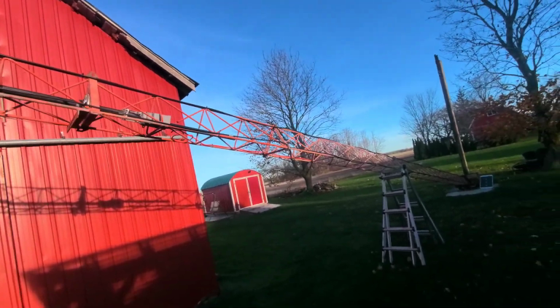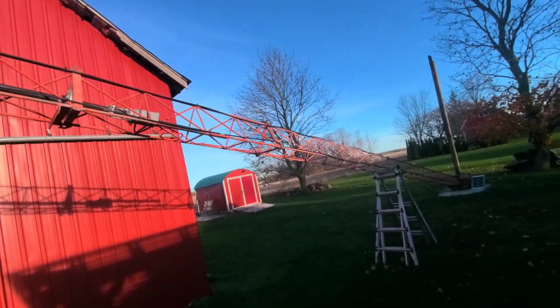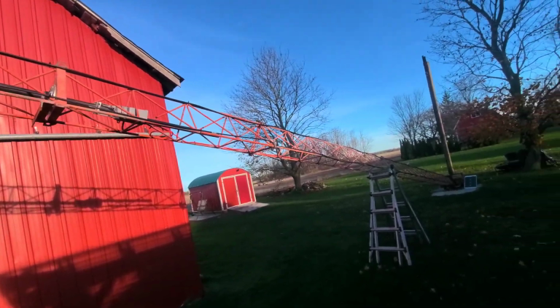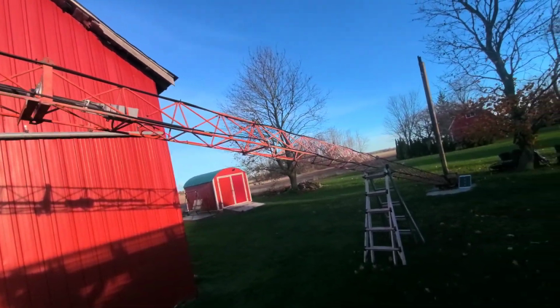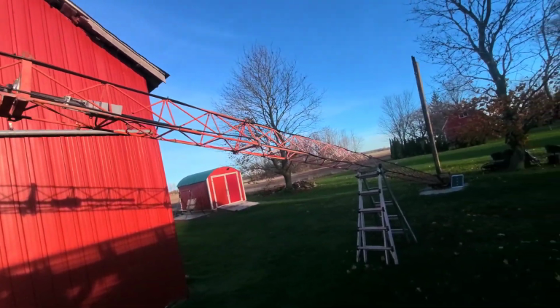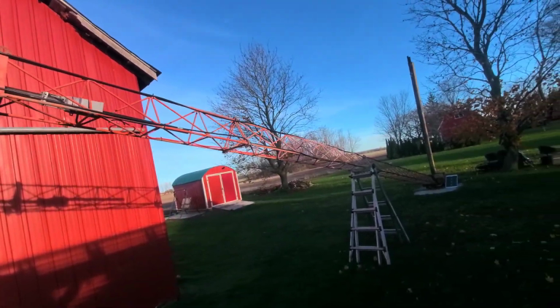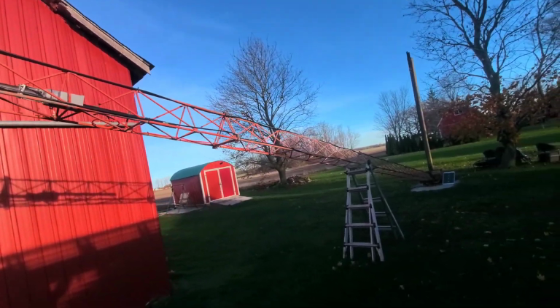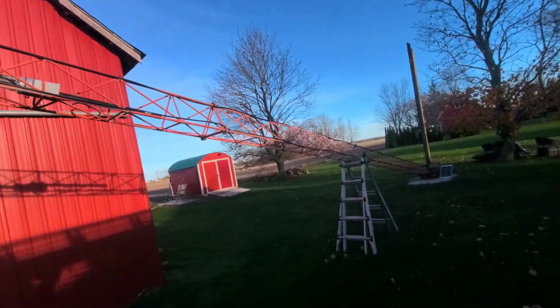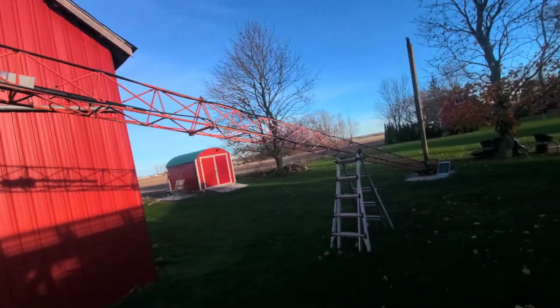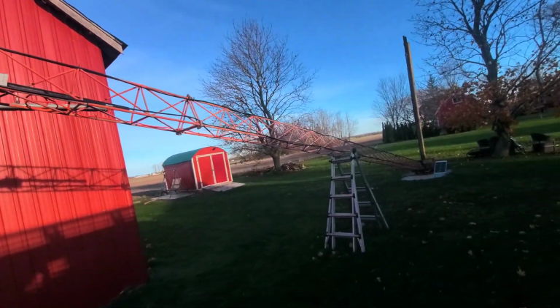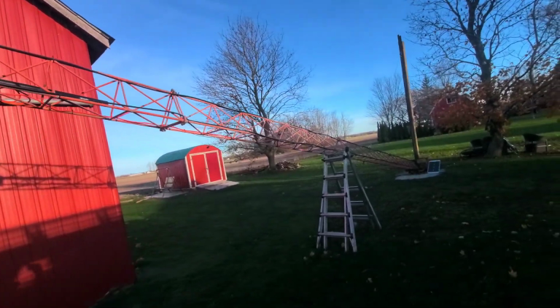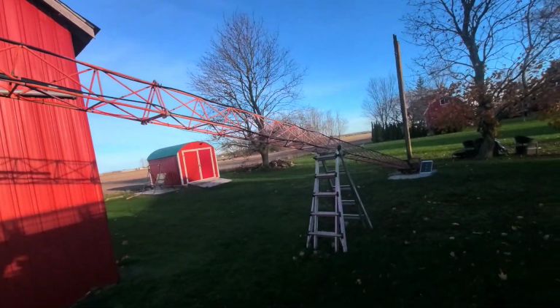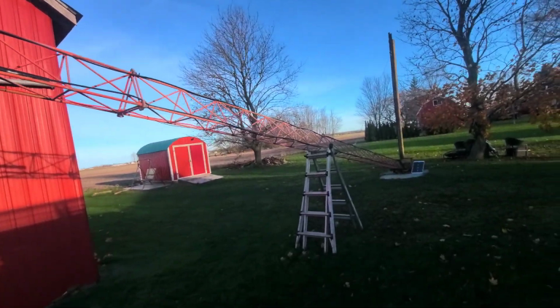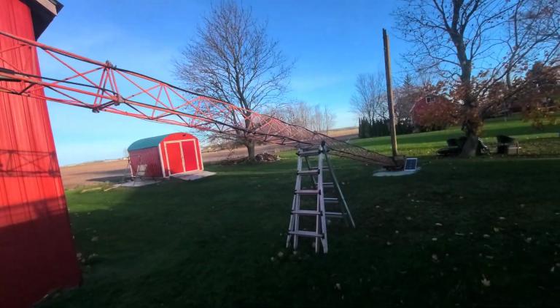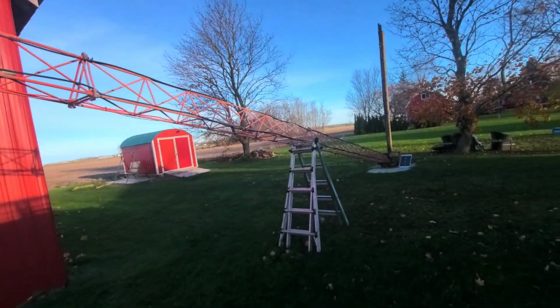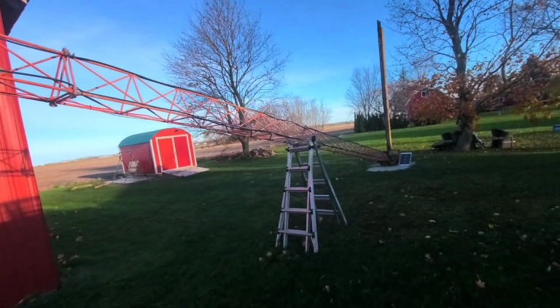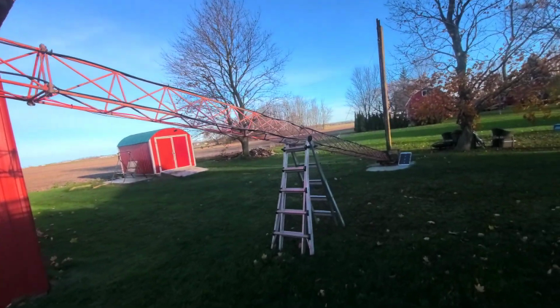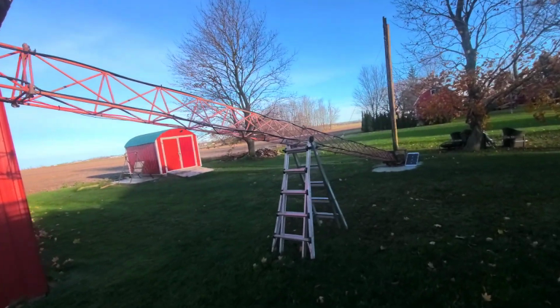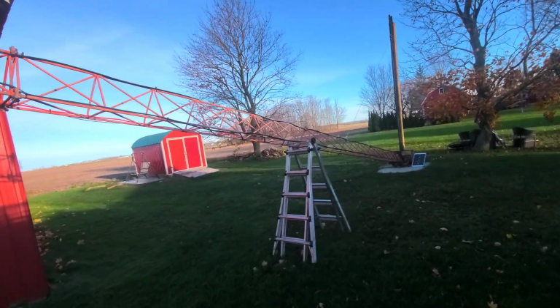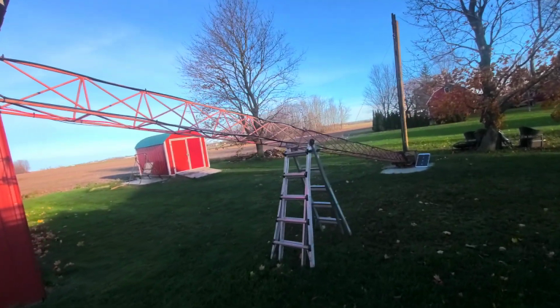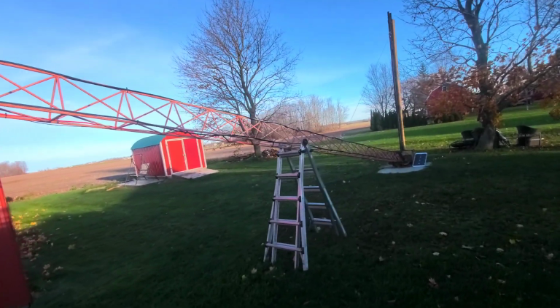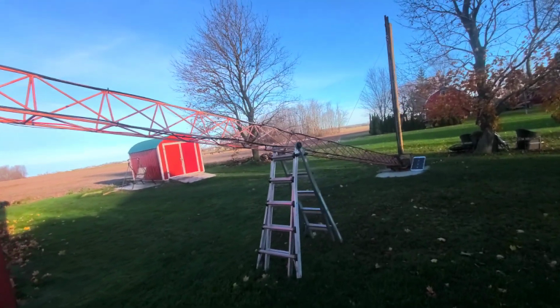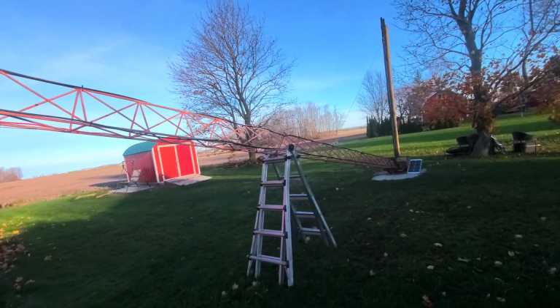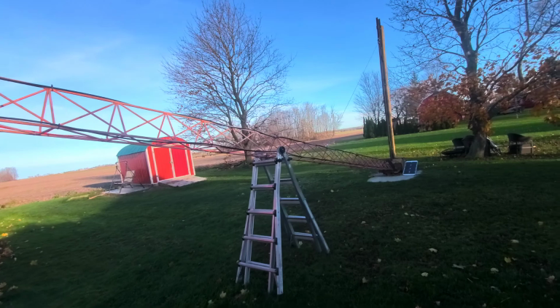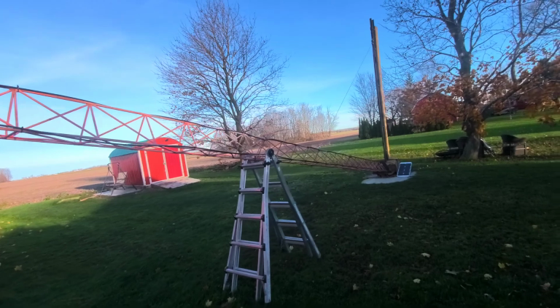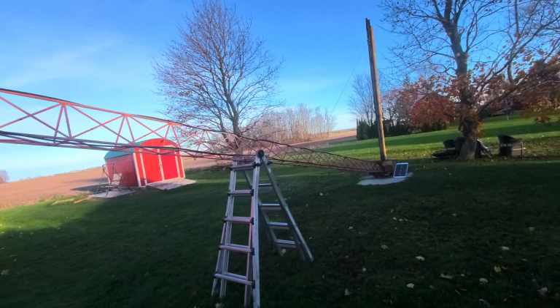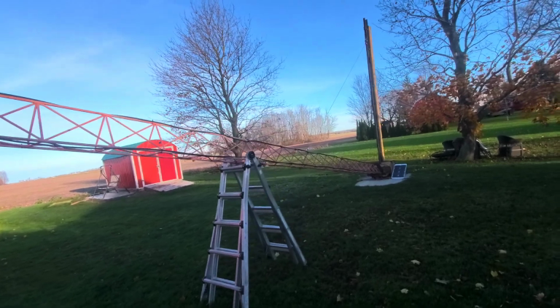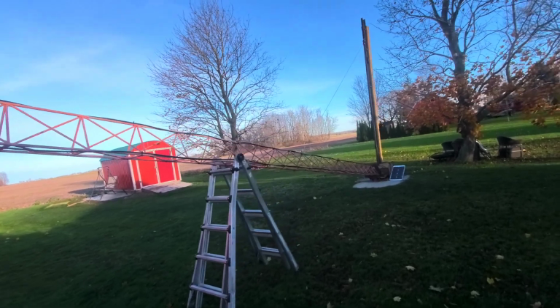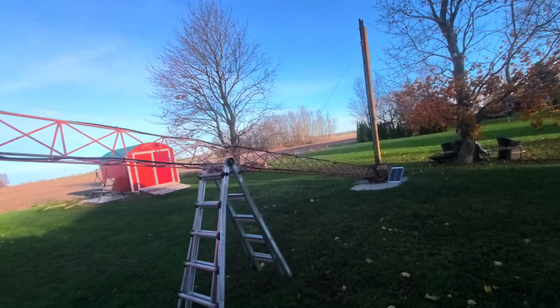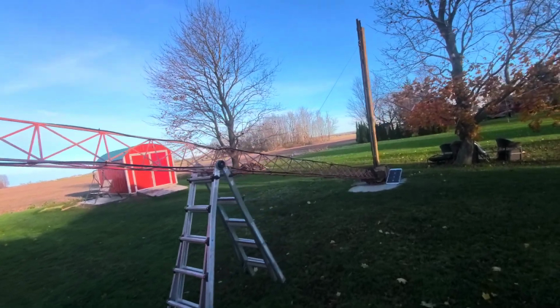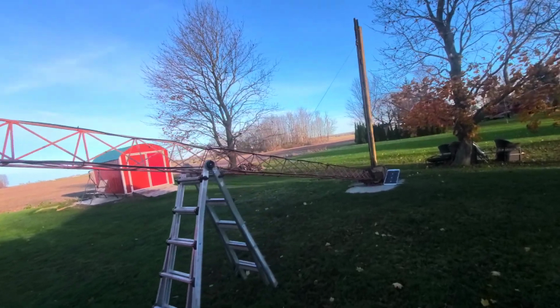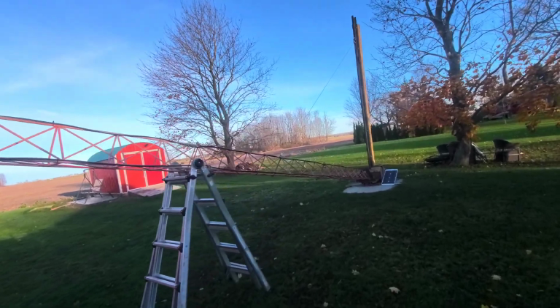We just had some pretty good winds yesterday, so just laid it down.